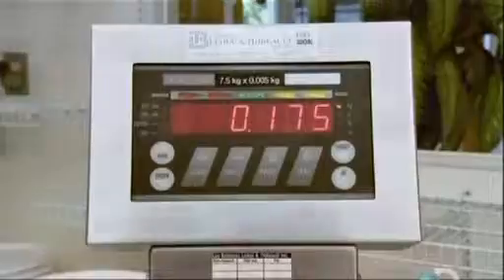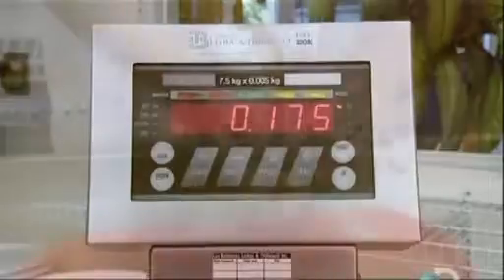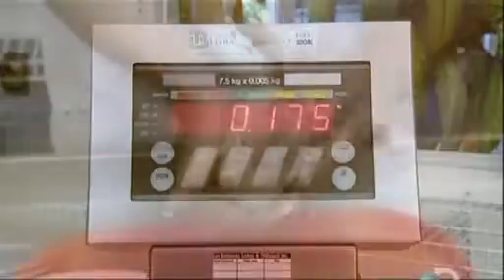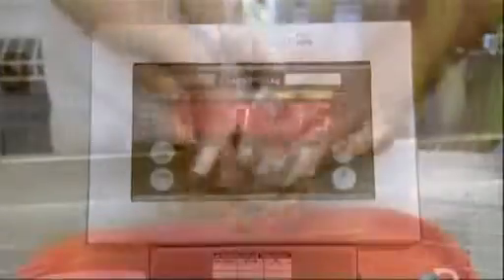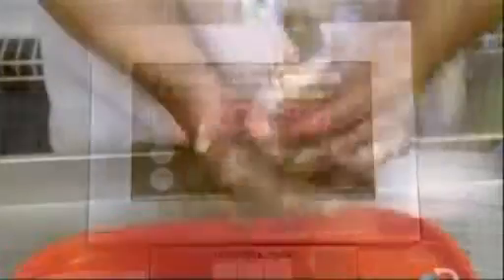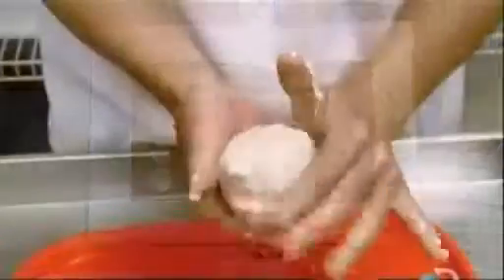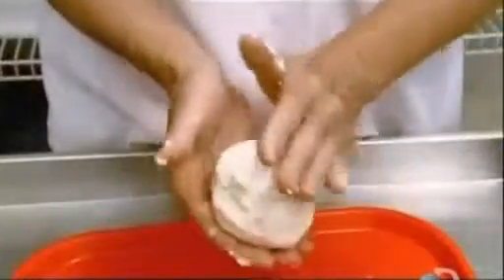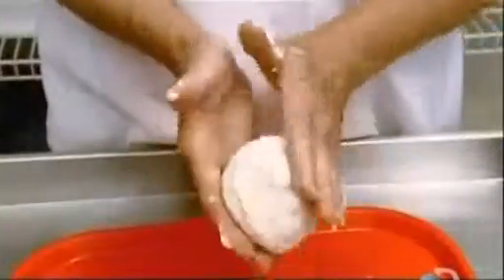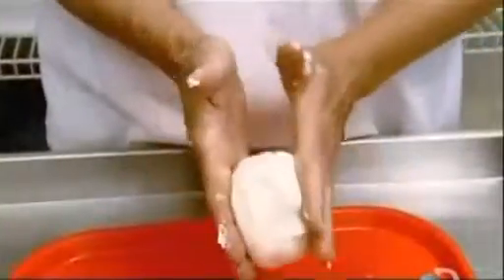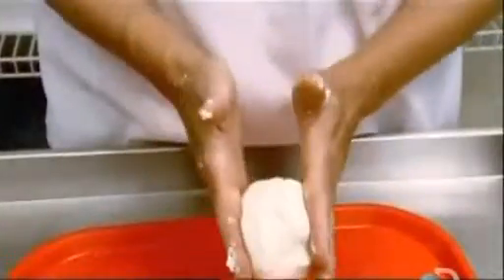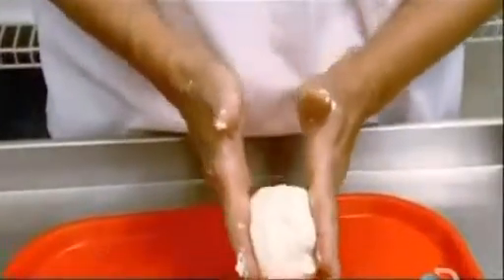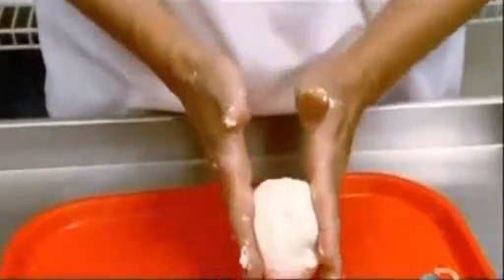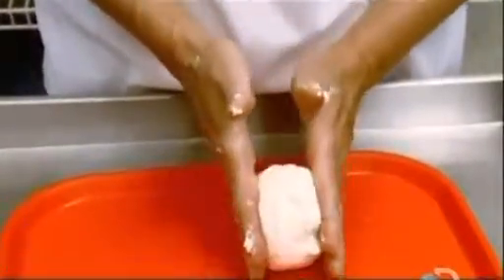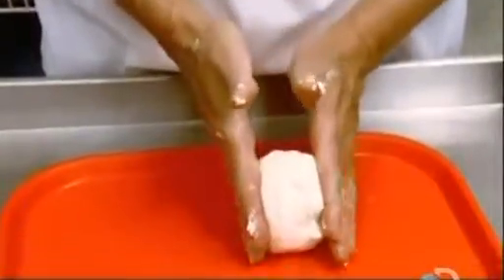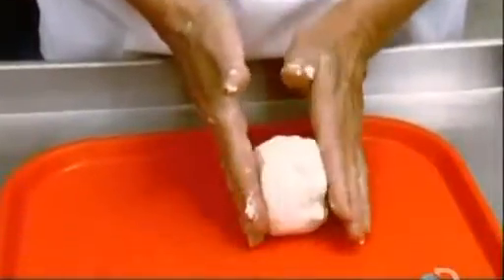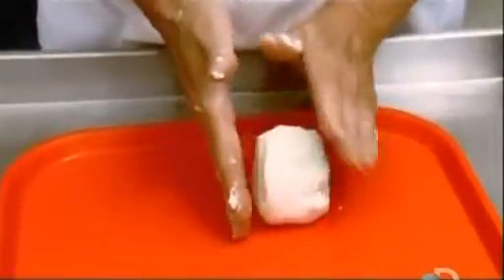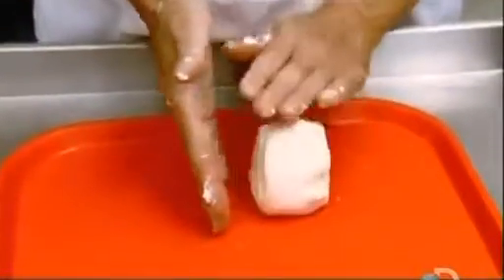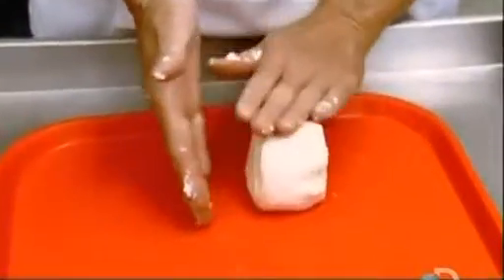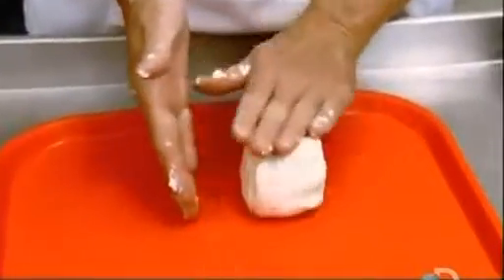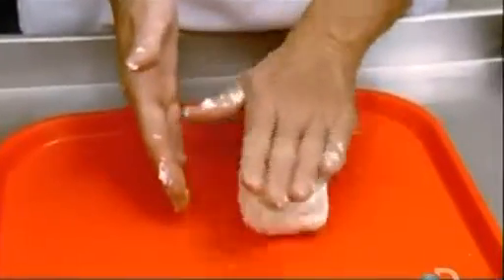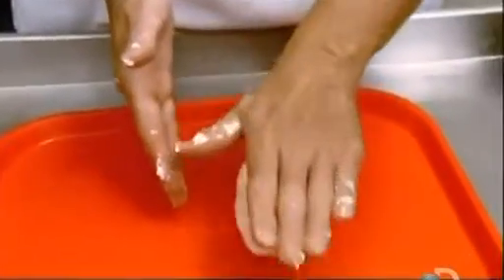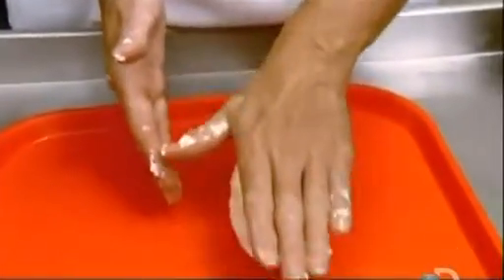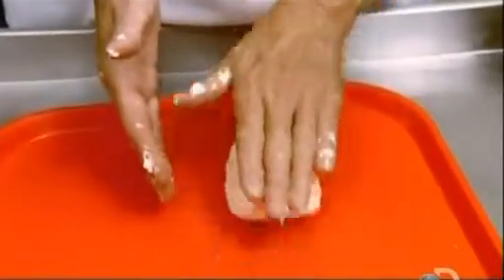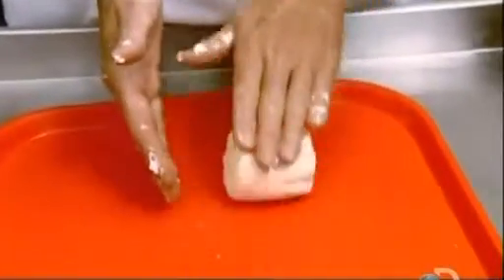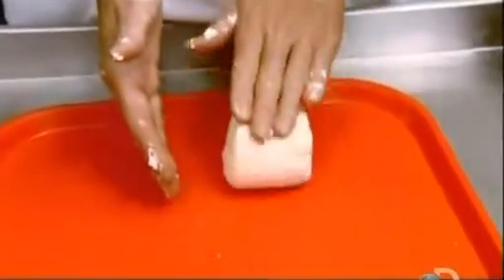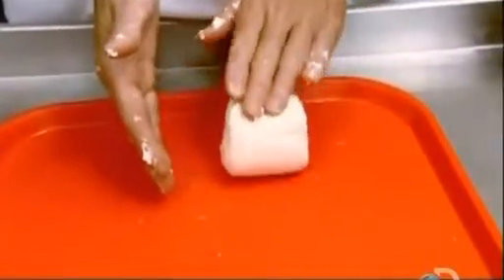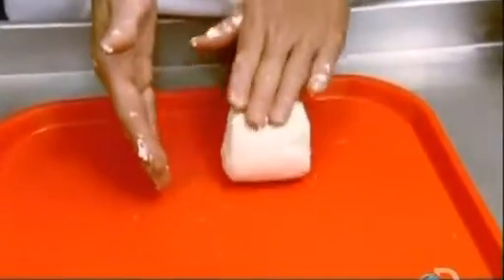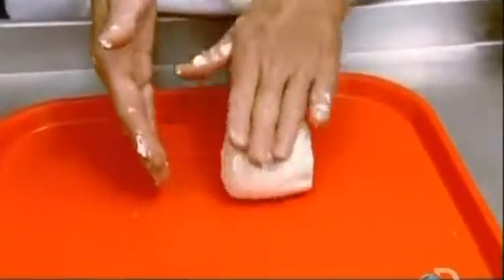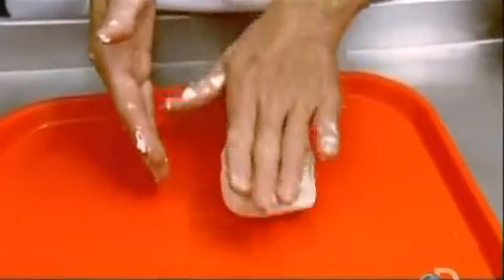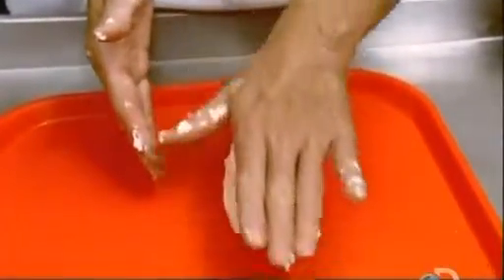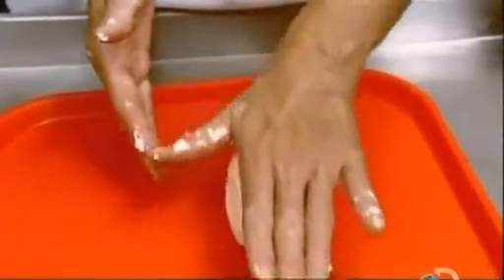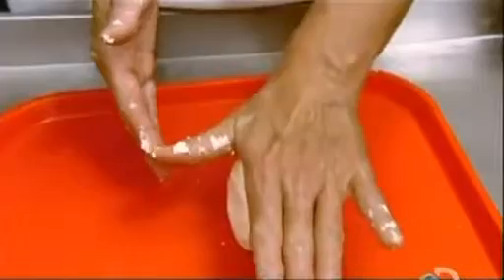Then they hand roll each blob into a ball, then flatten each ball into a disc.